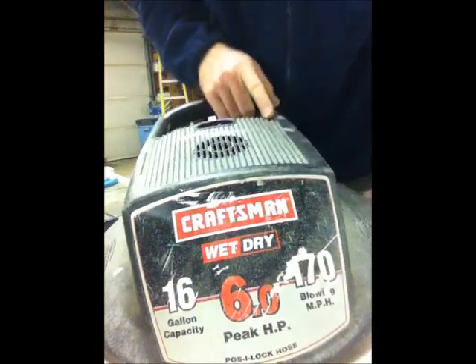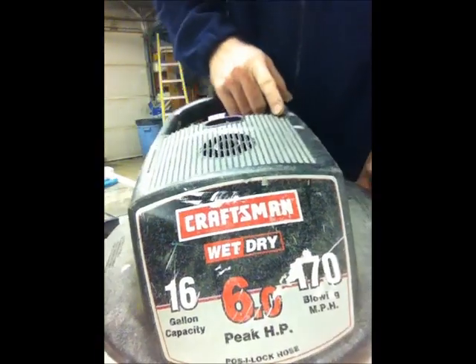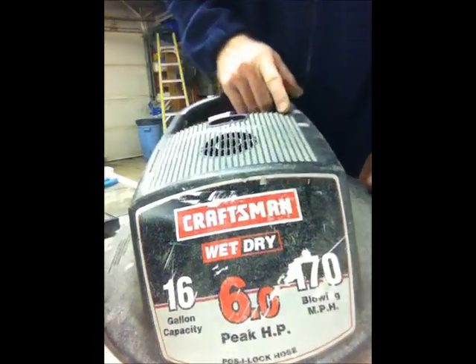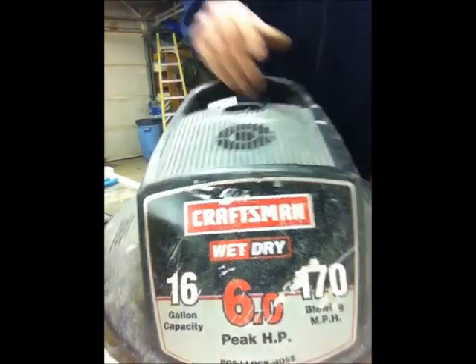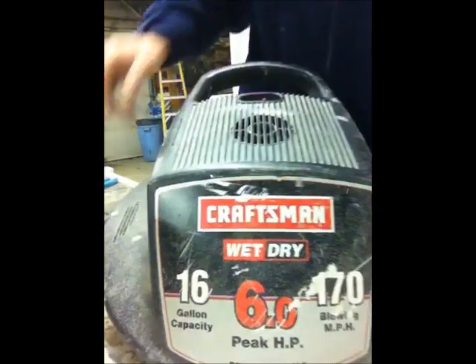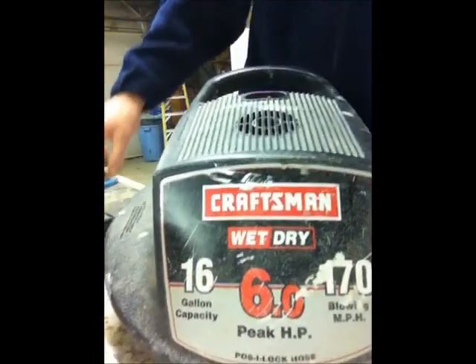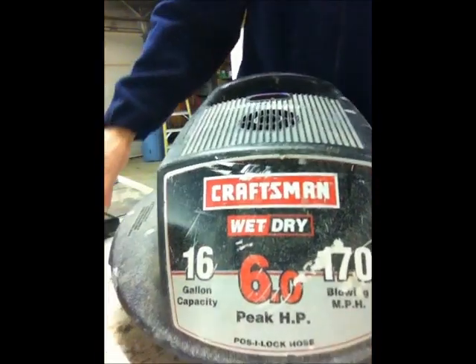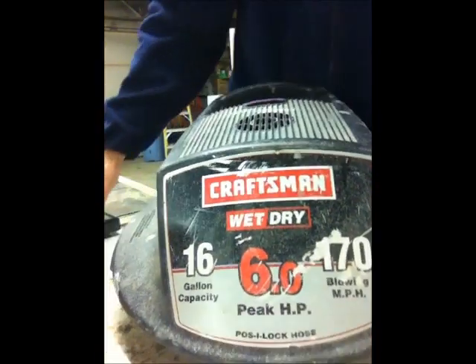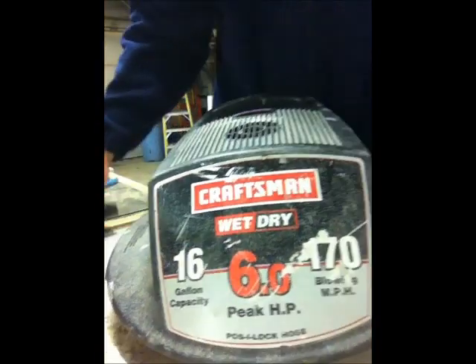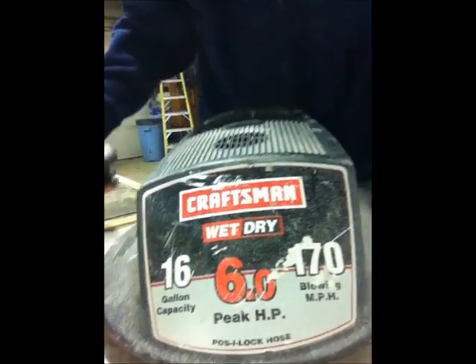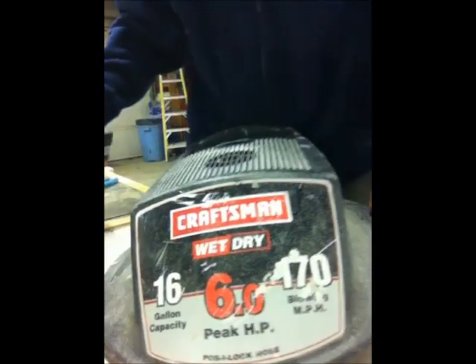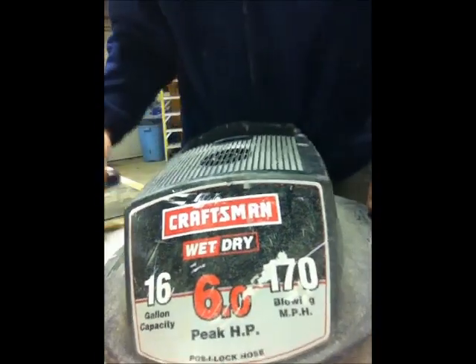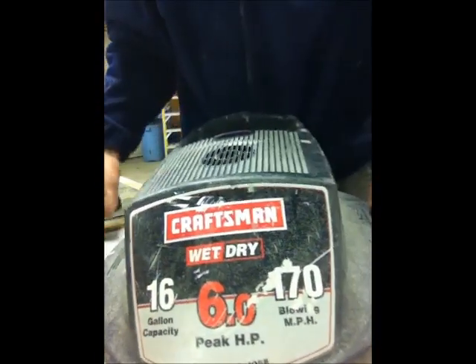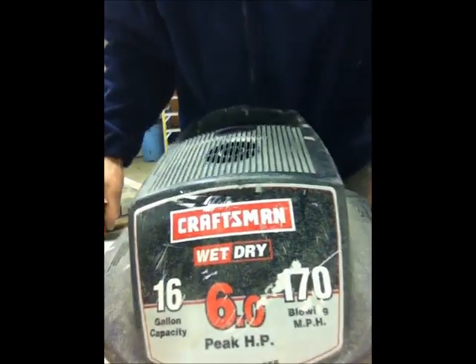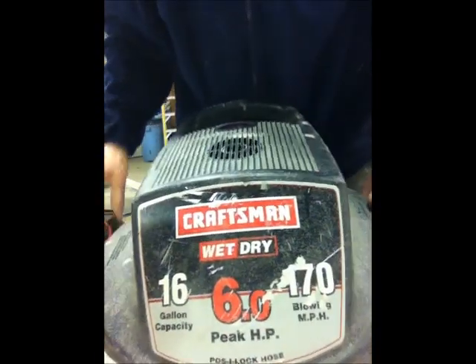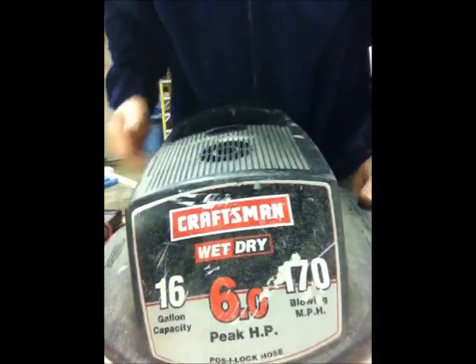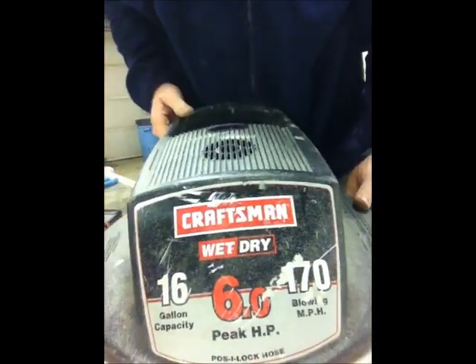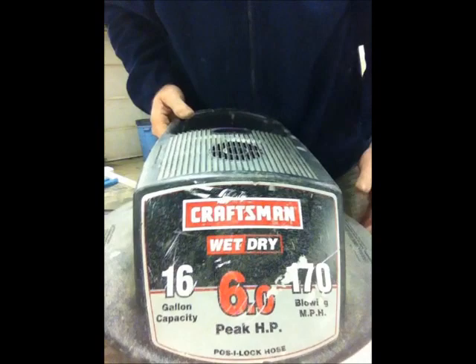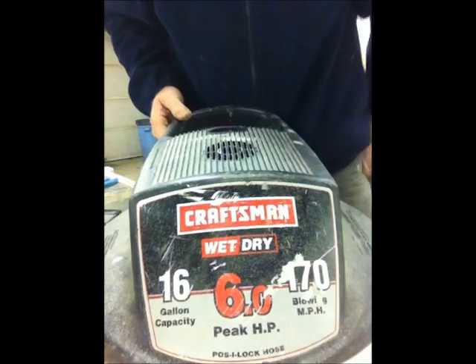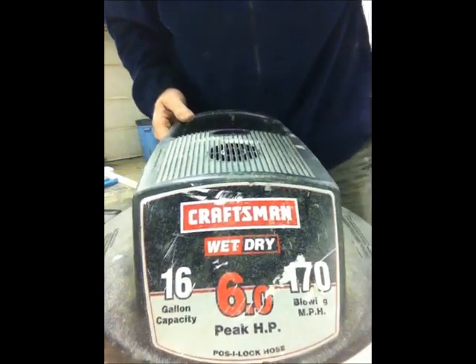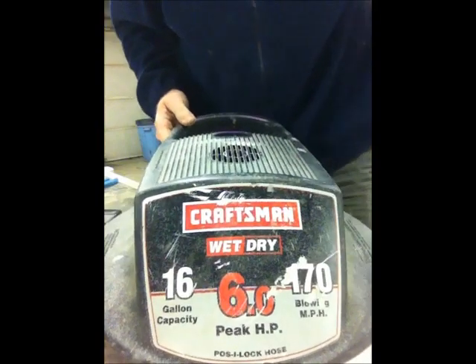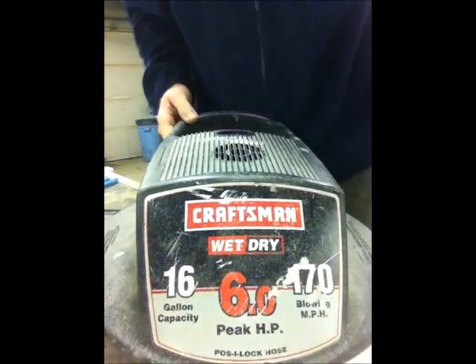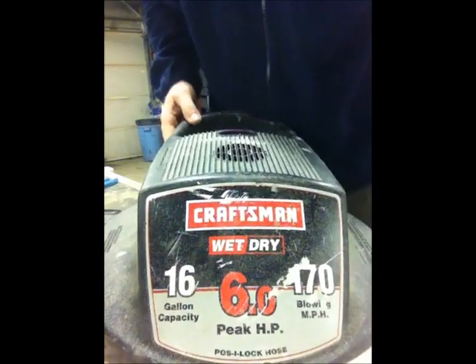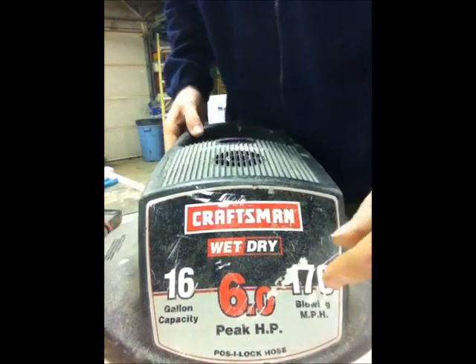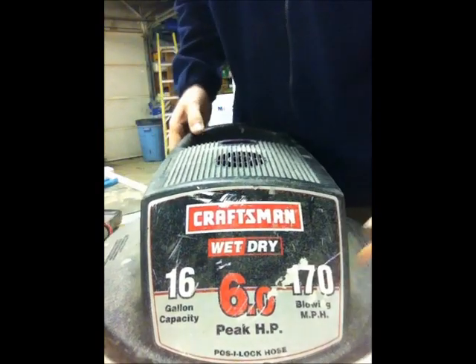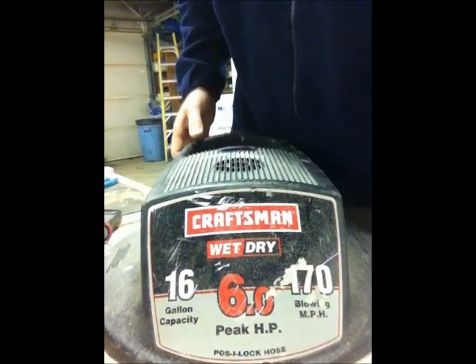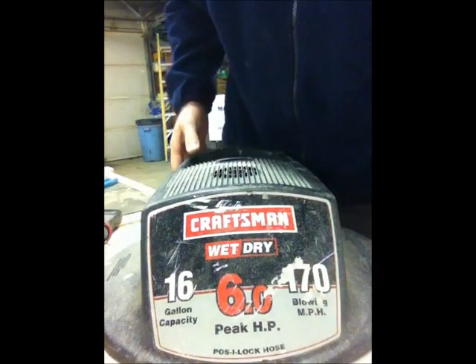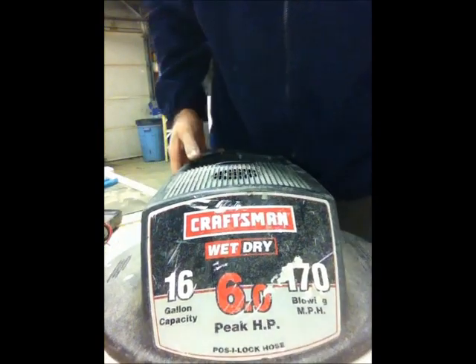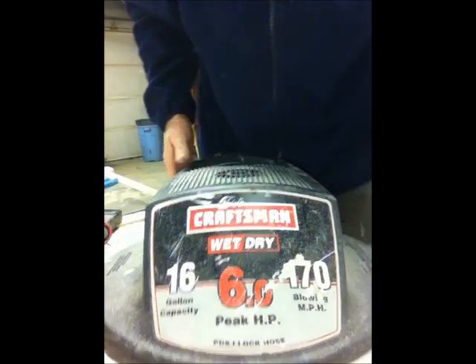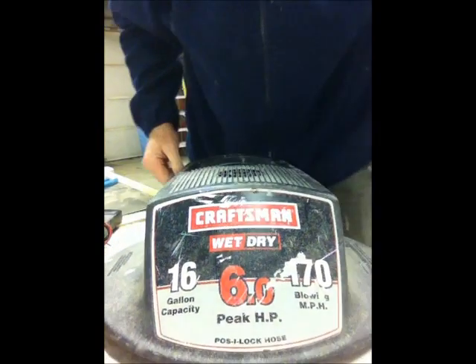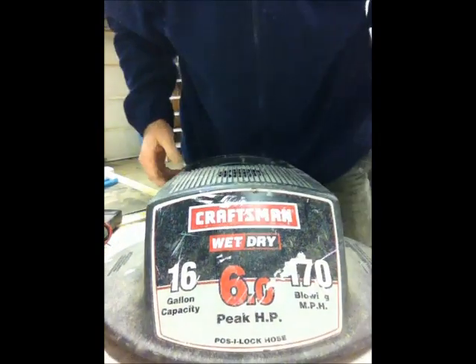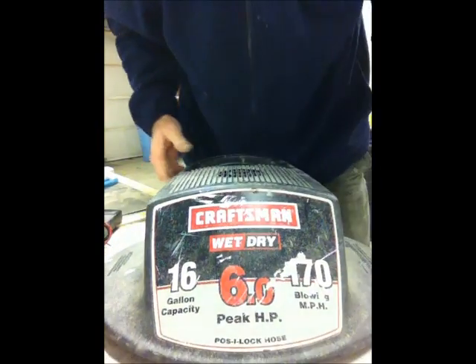Hey folks, how you doing? It's Dave here. I just wanted to show you a quick demonstration of what I did today.